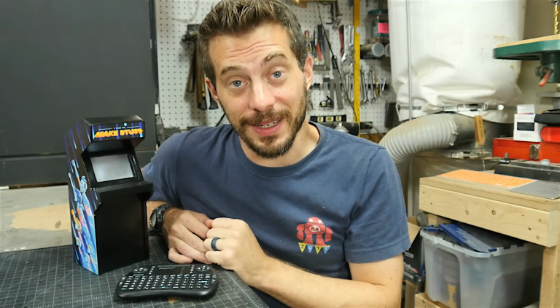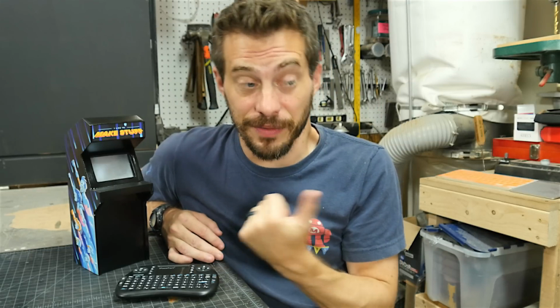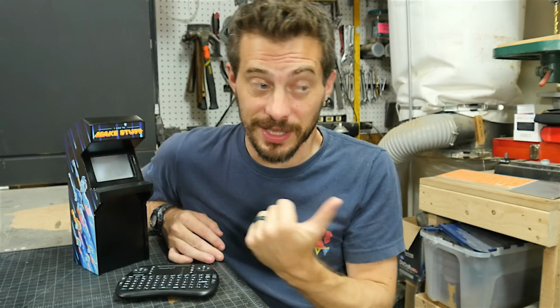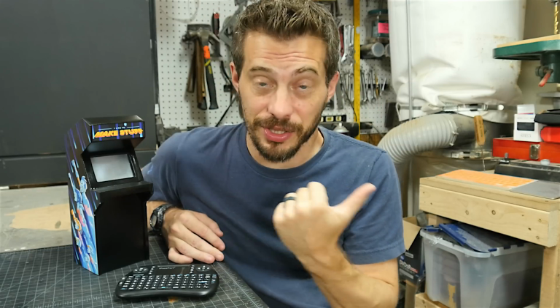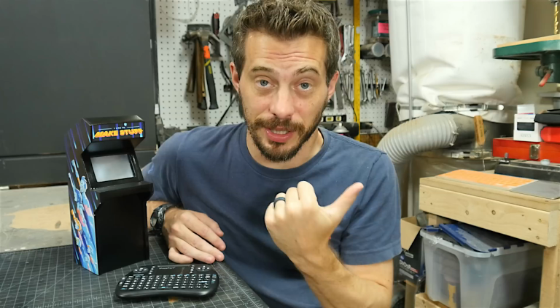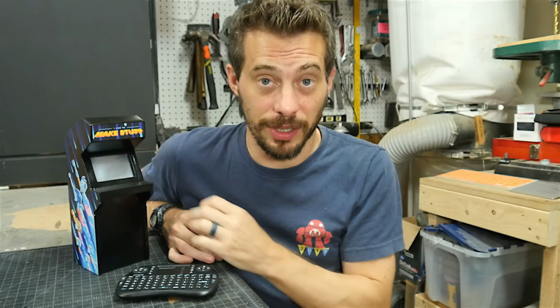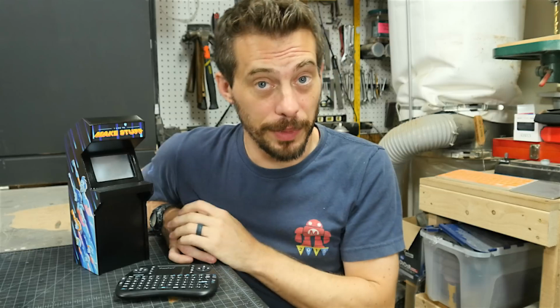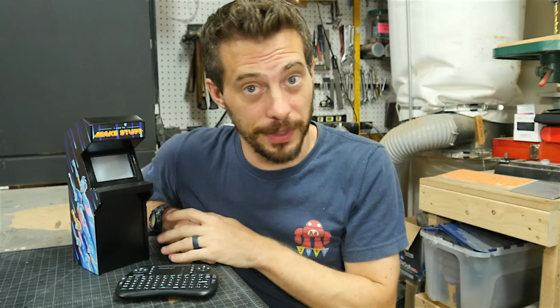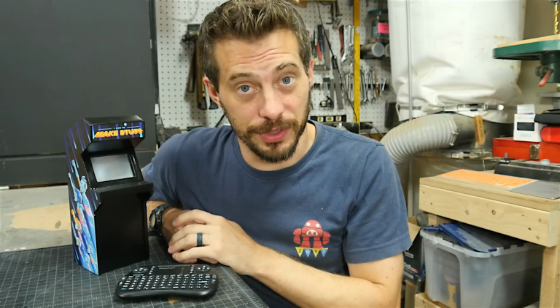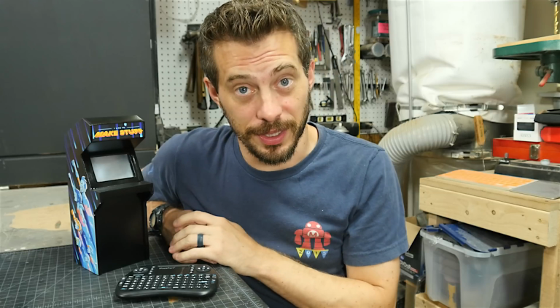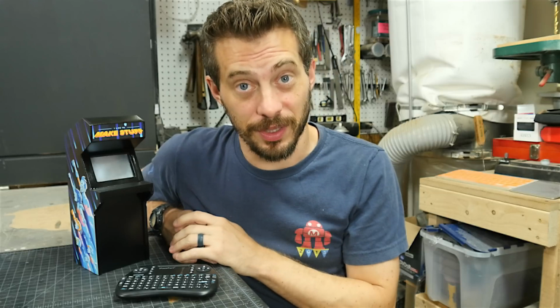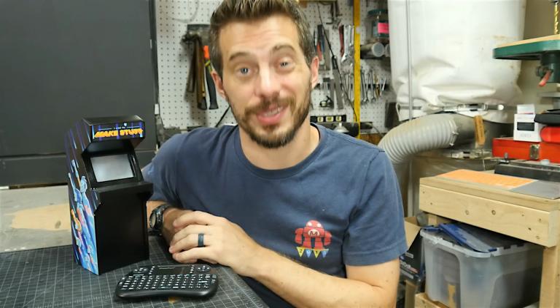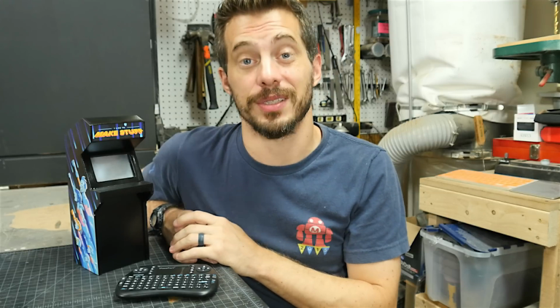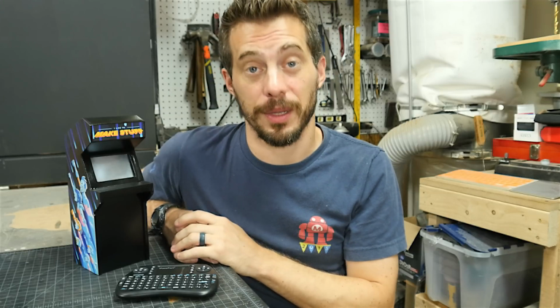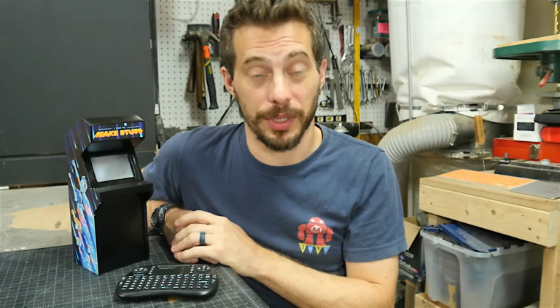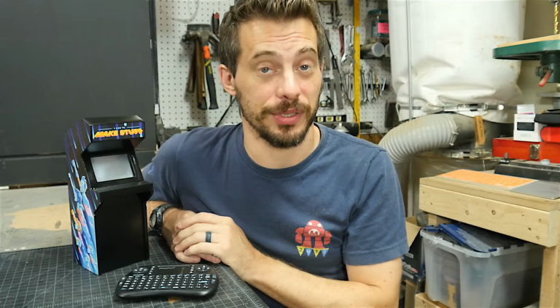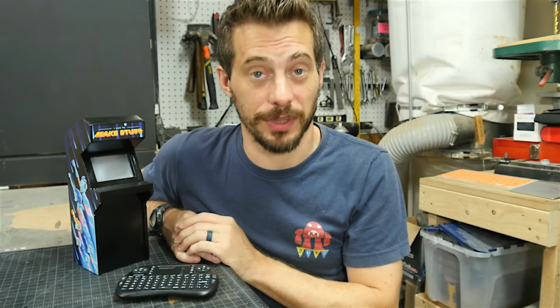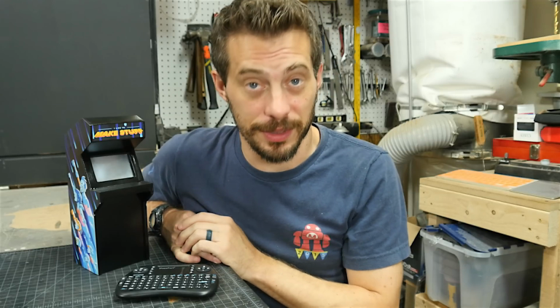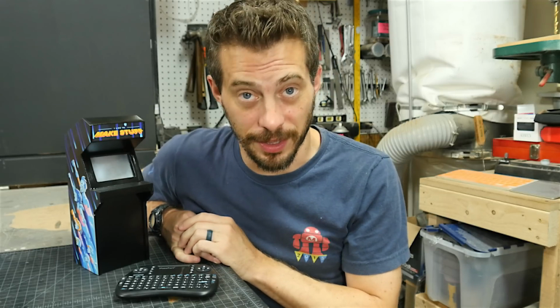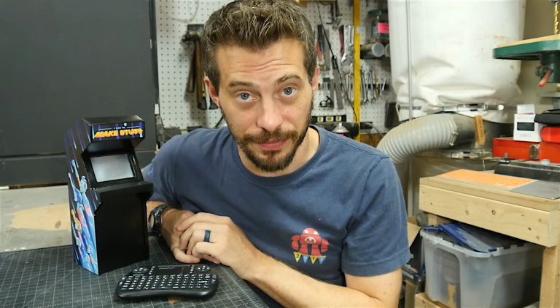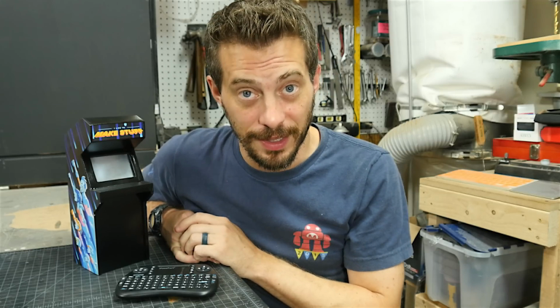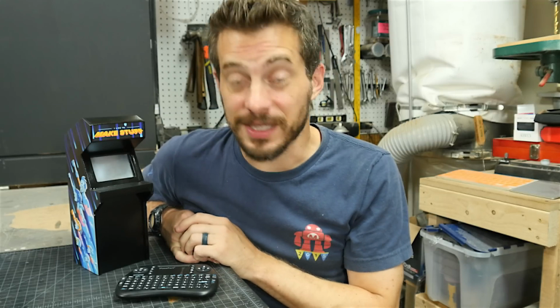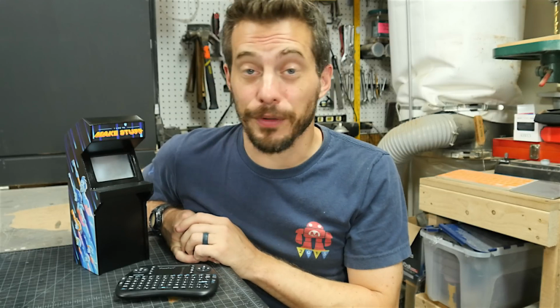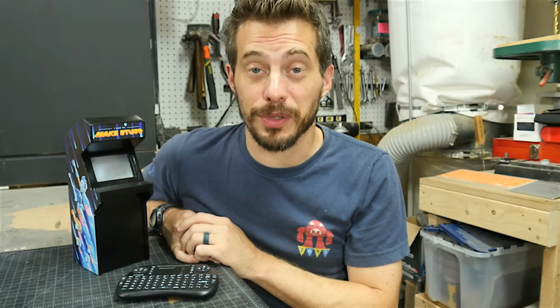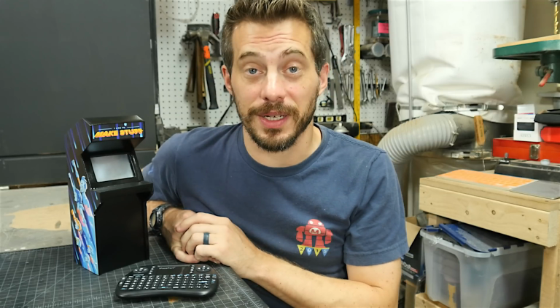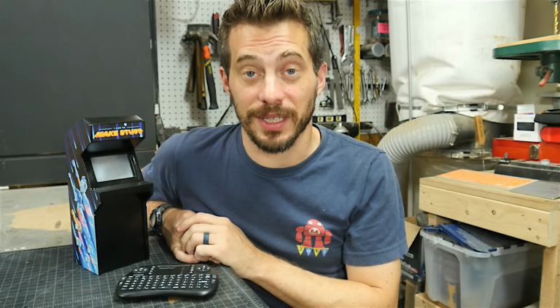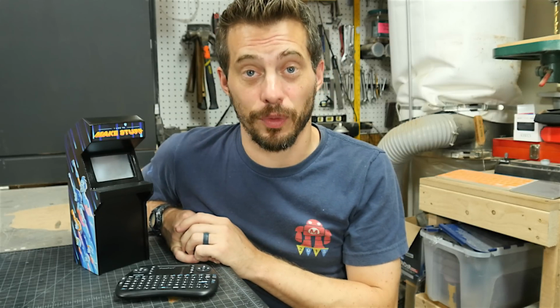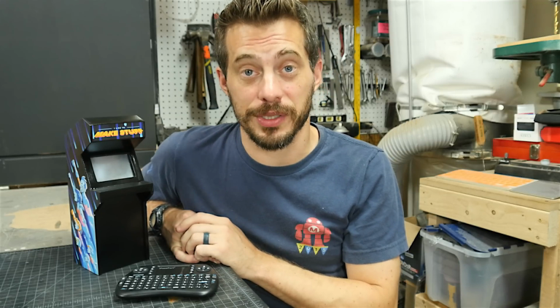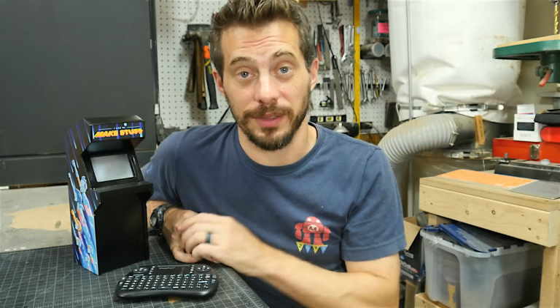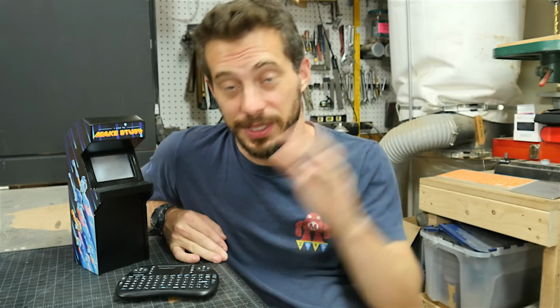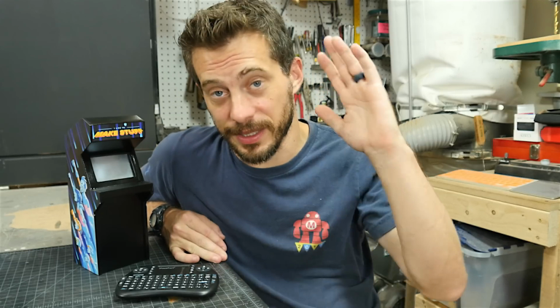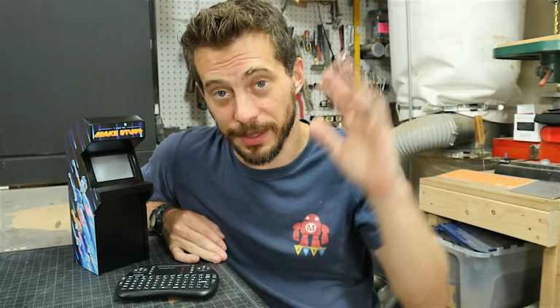I have a second channel that you might be interested in, which is non-project related stuff. That's it for this one, guys. Thanks for watching. I'll see you next time.